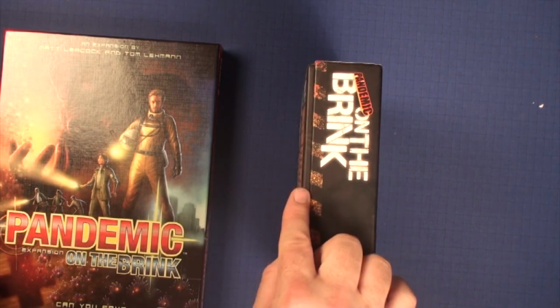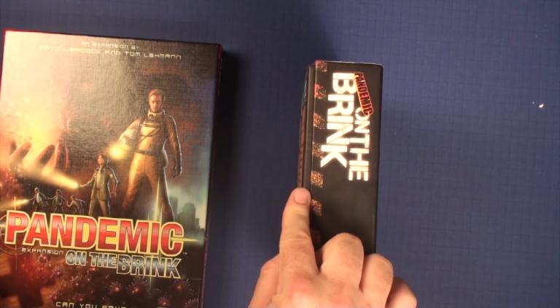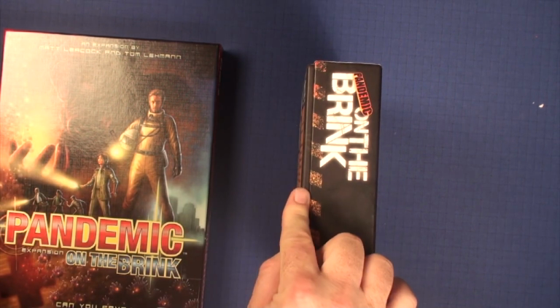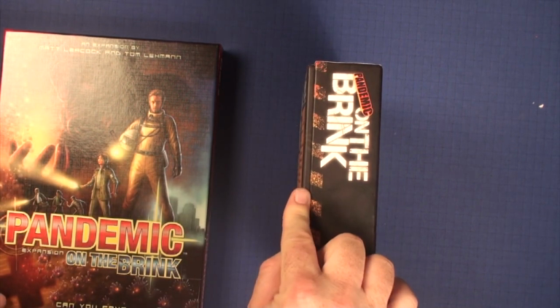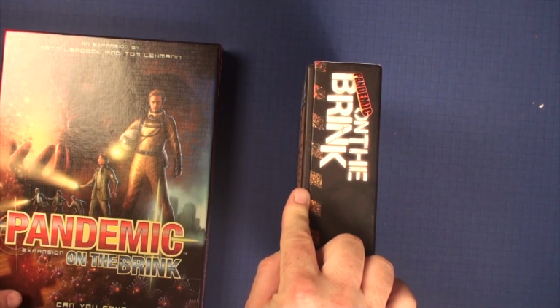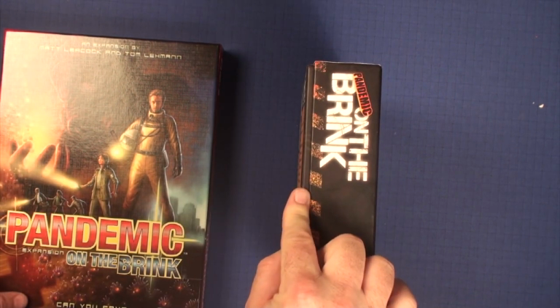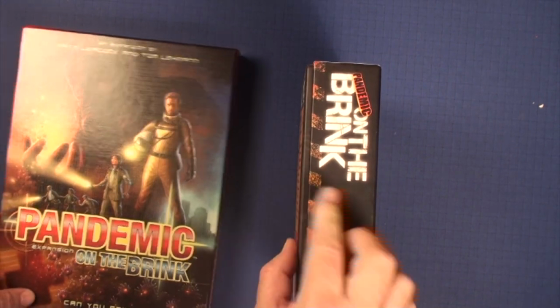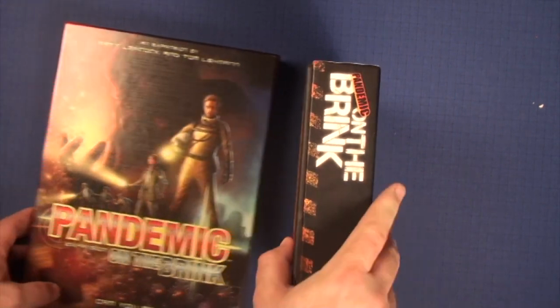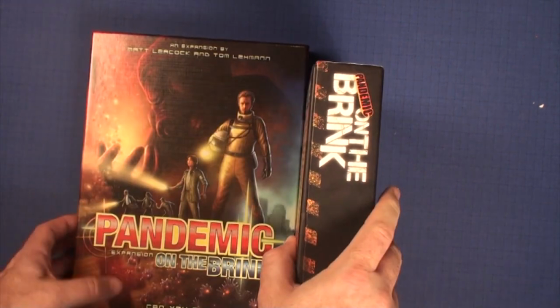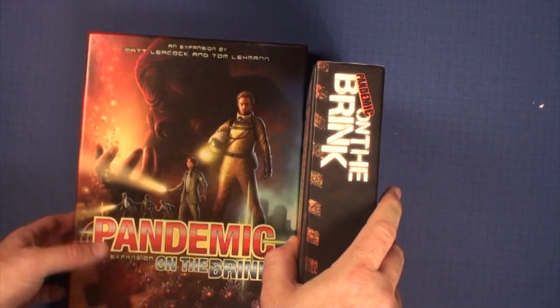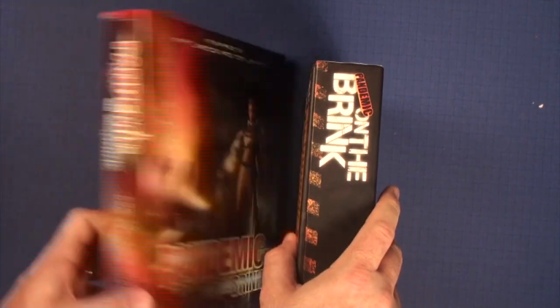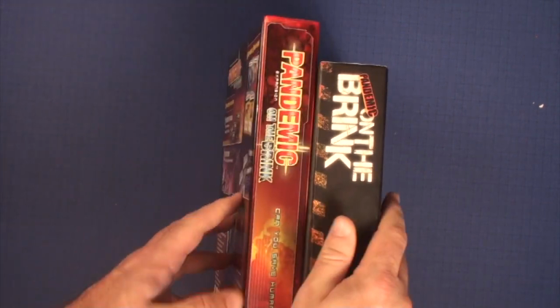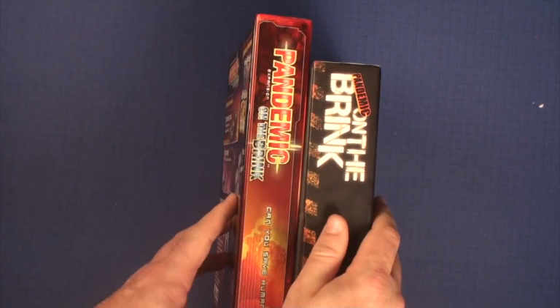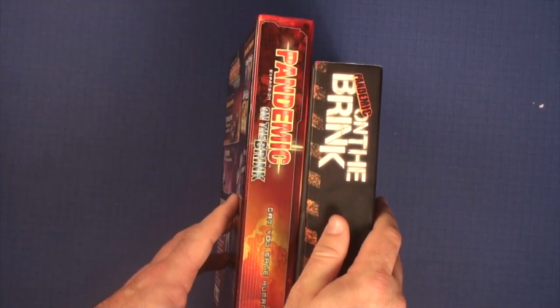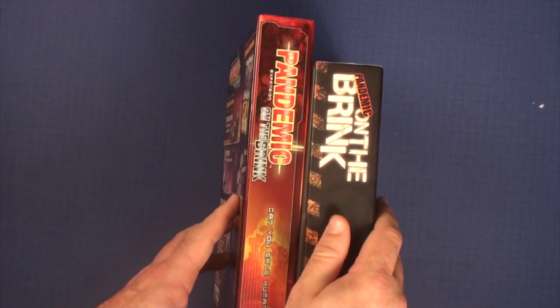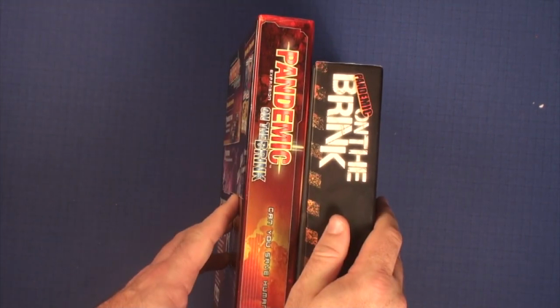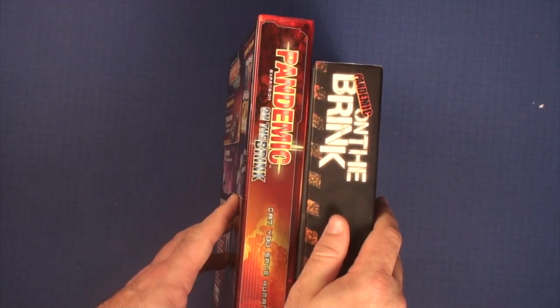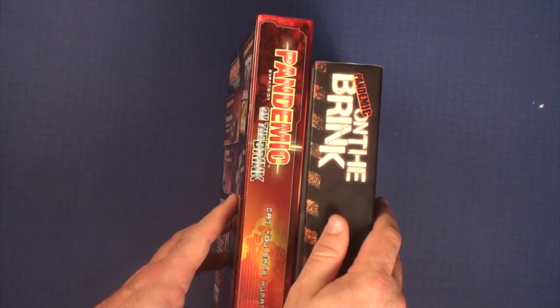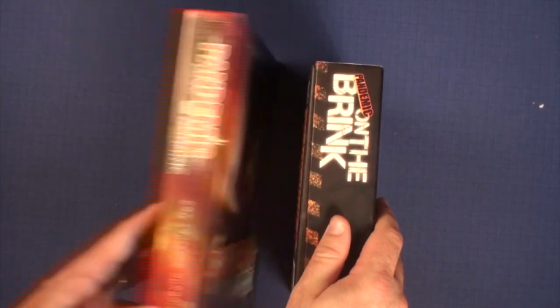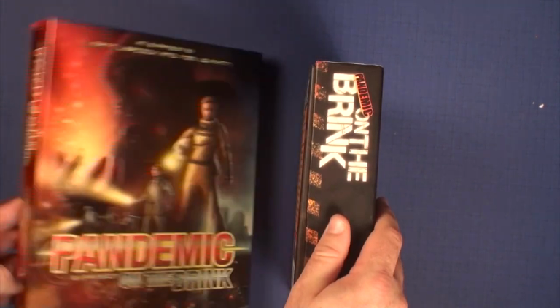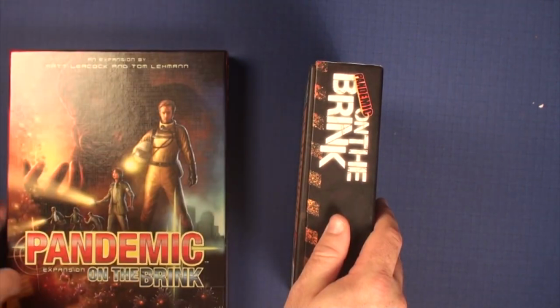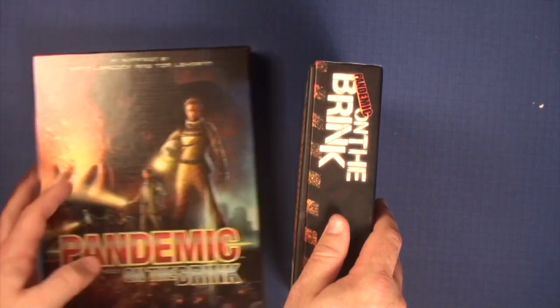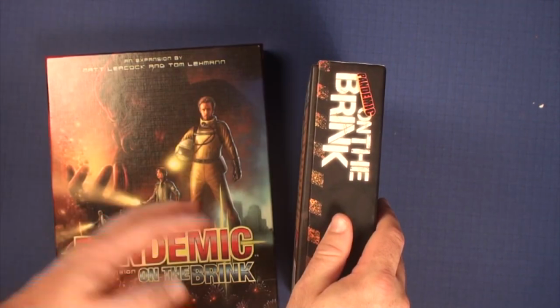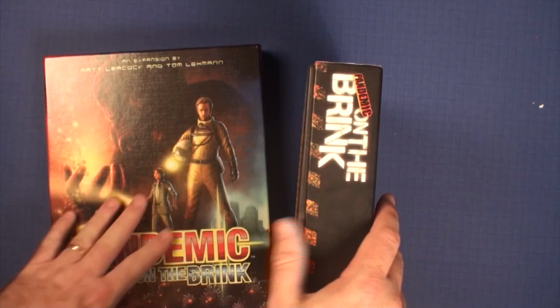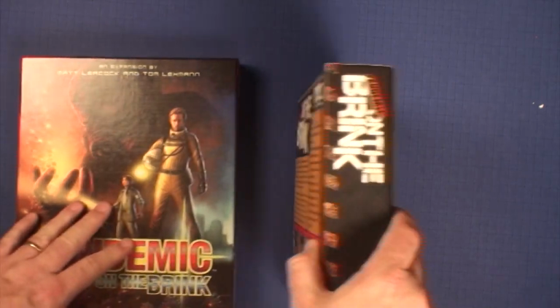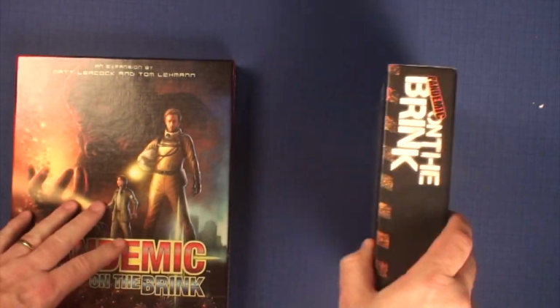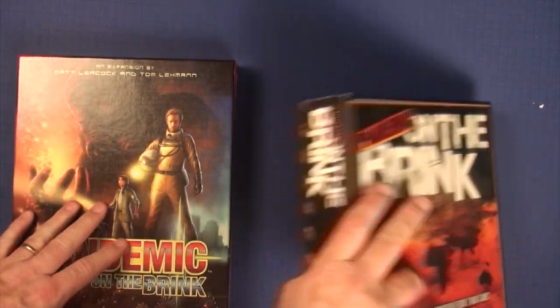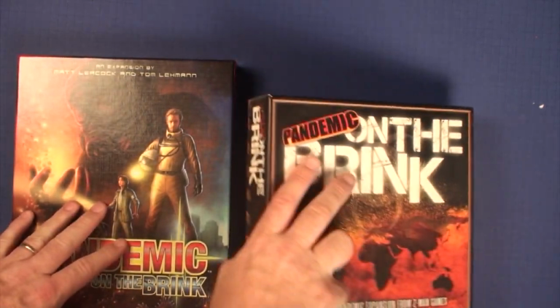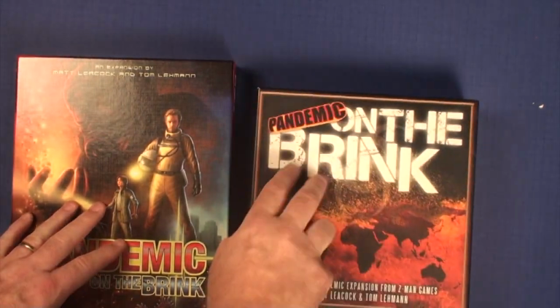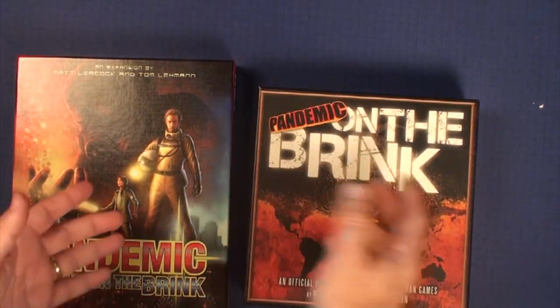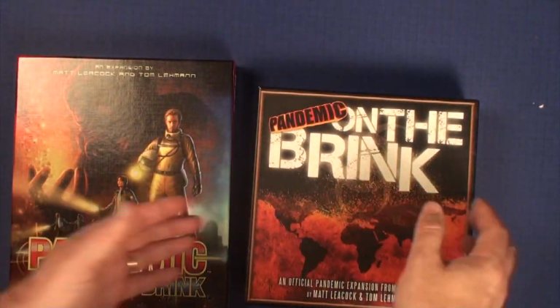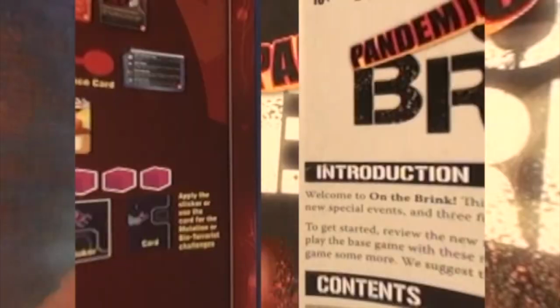Also, this 1st edition box isn't closed all the way when I try to stack everything in, while the 2nd edition has plenty of room in it. But let's take a look and see what's inside.